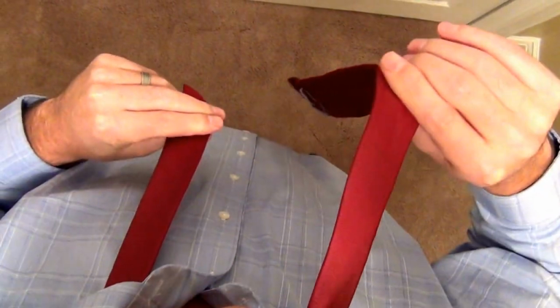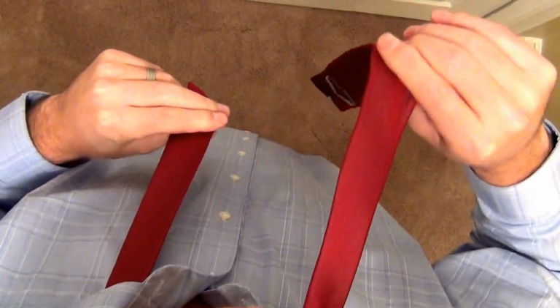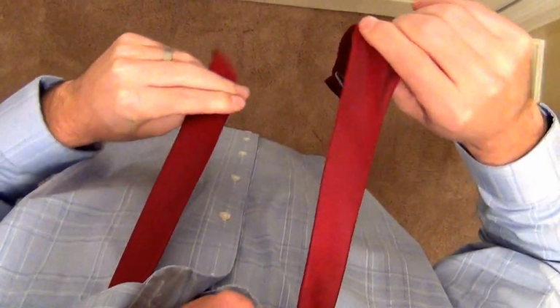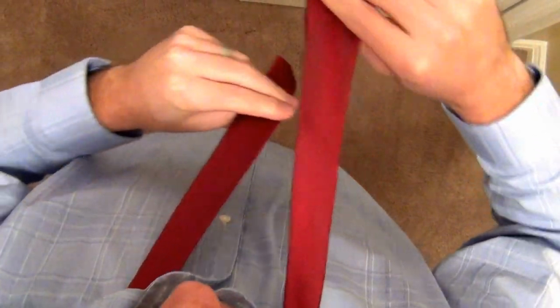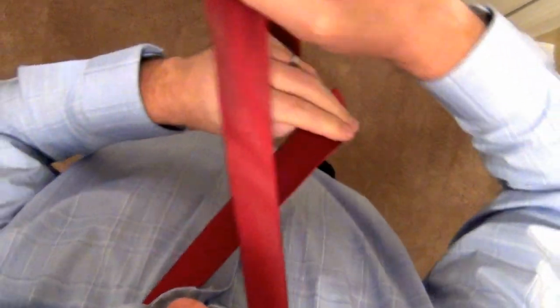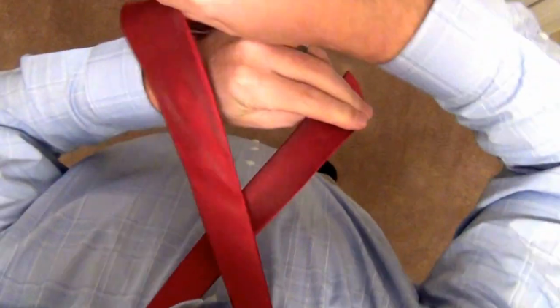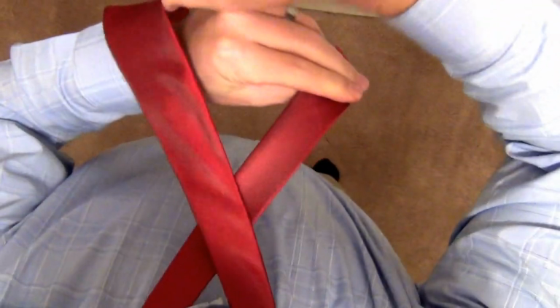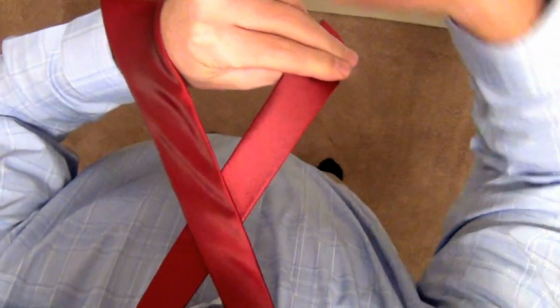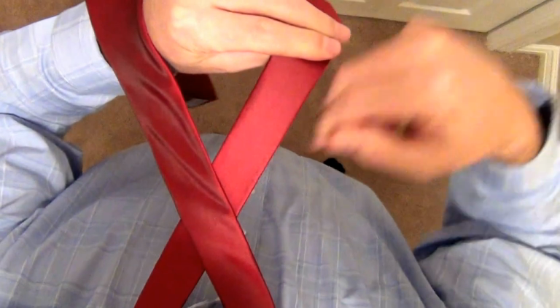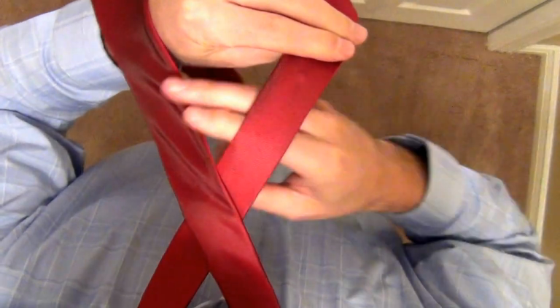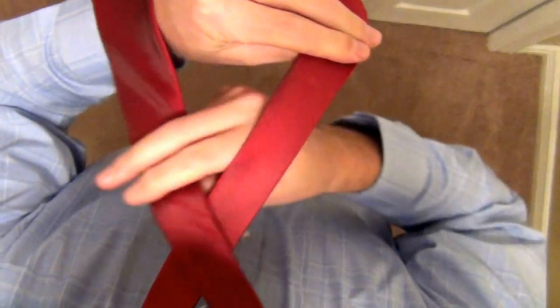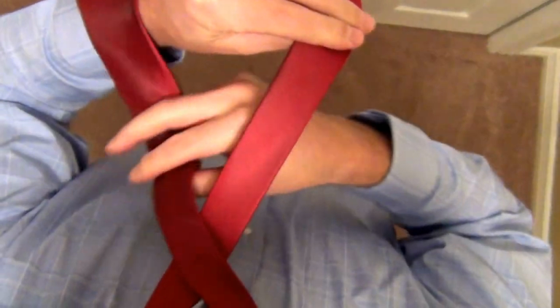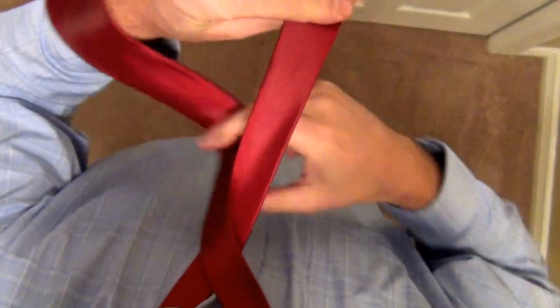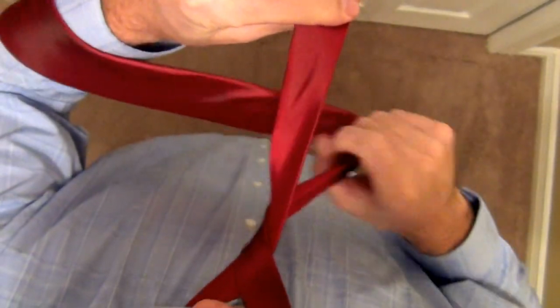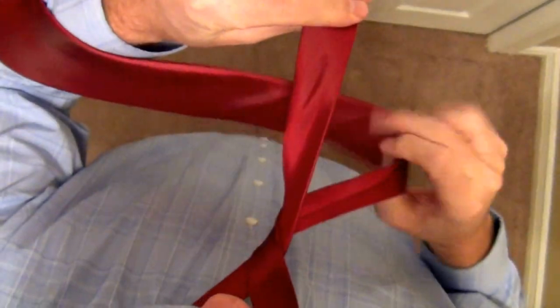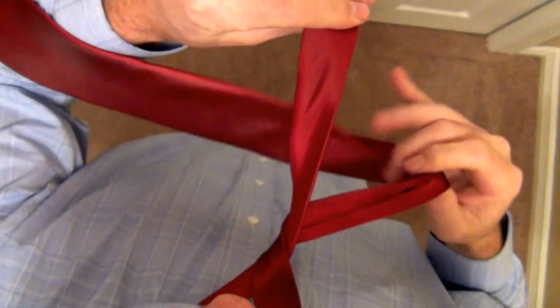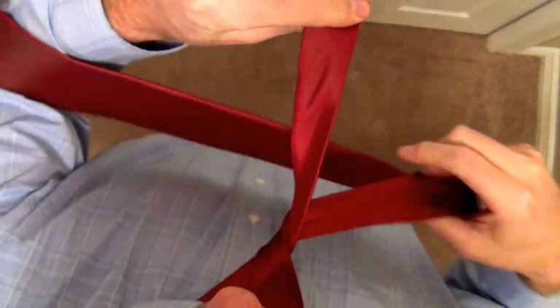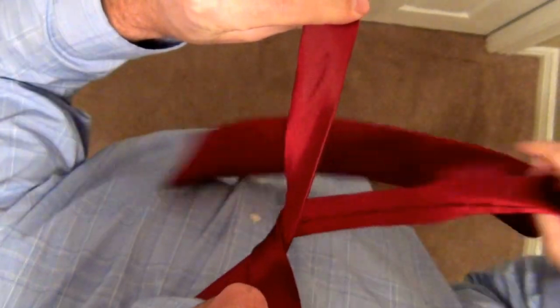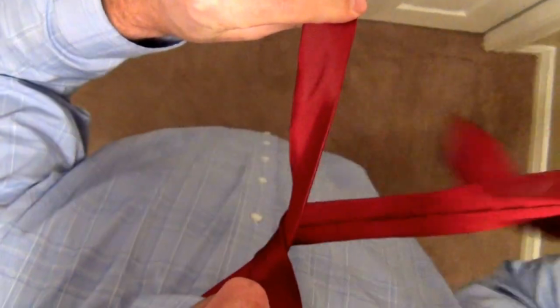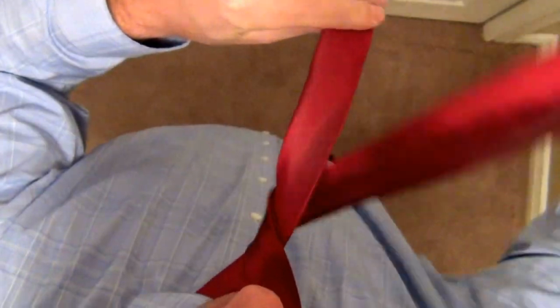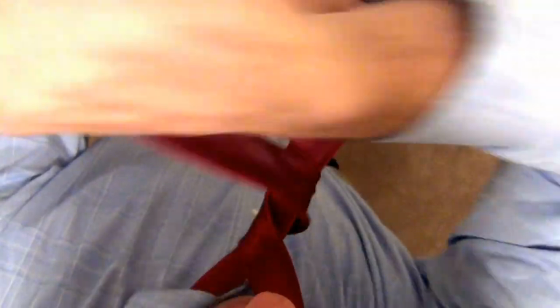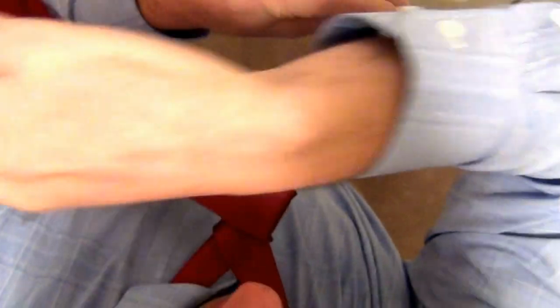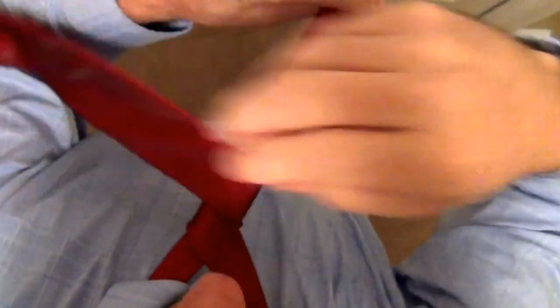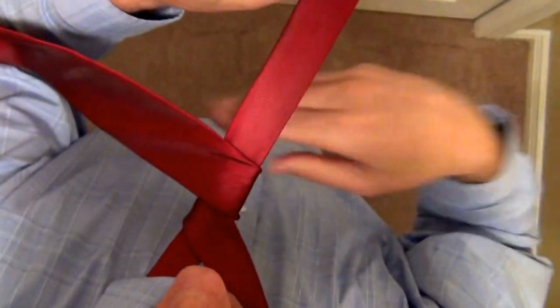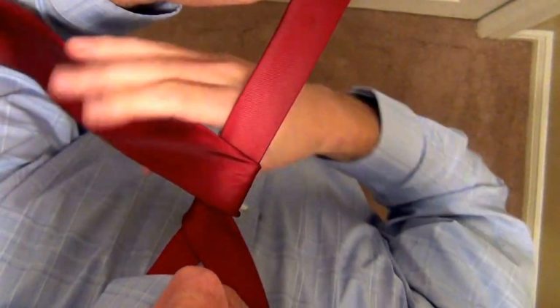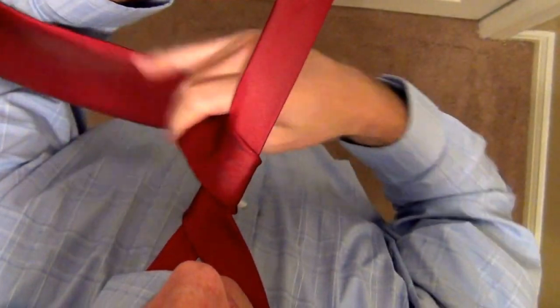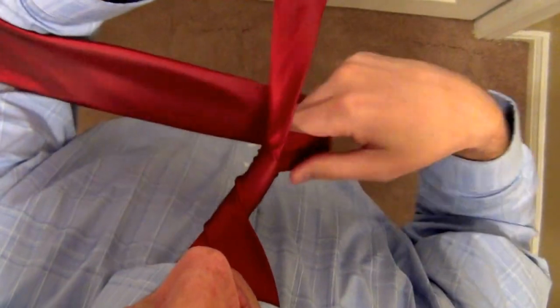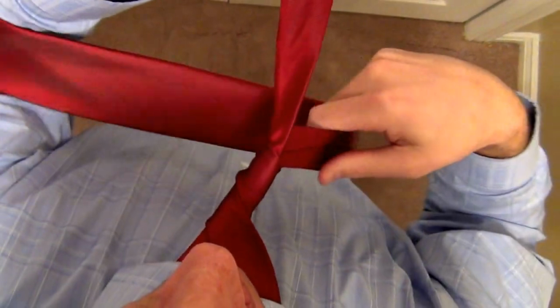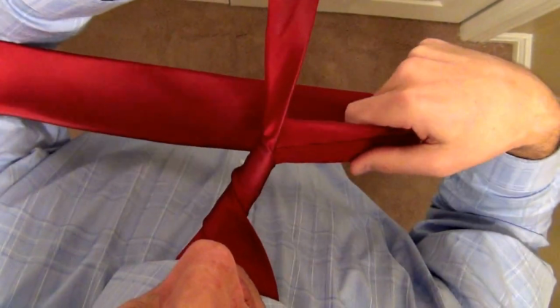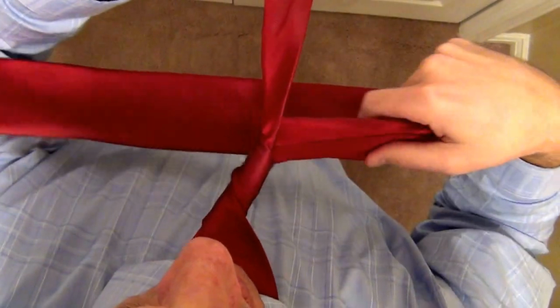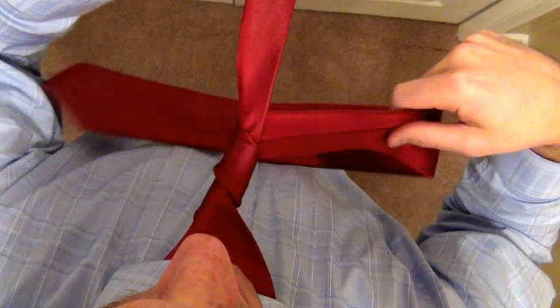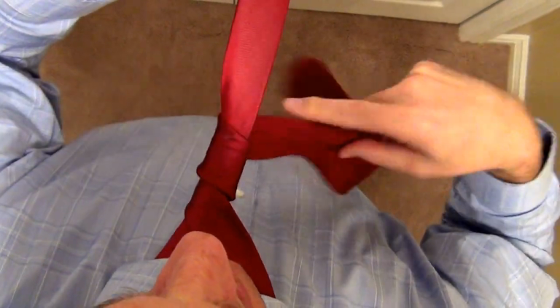Take your right hand, make two loops — one, two — around.